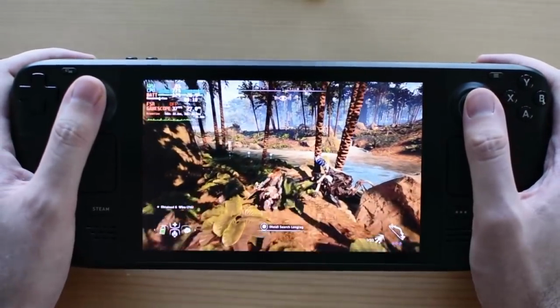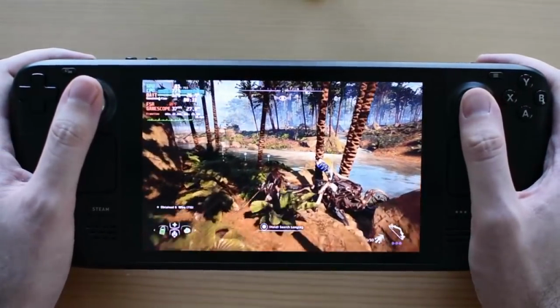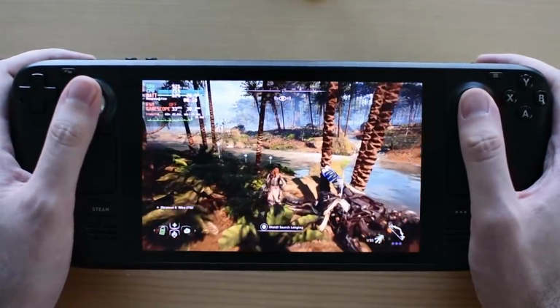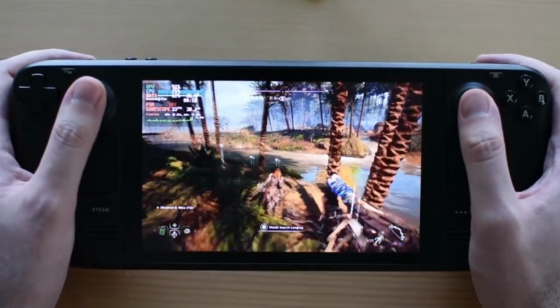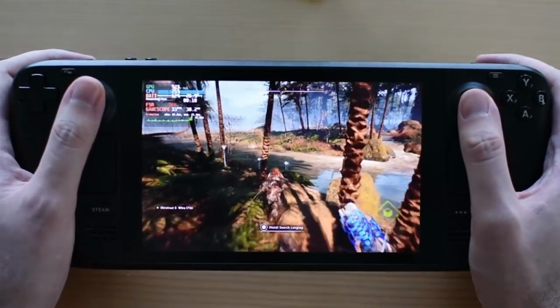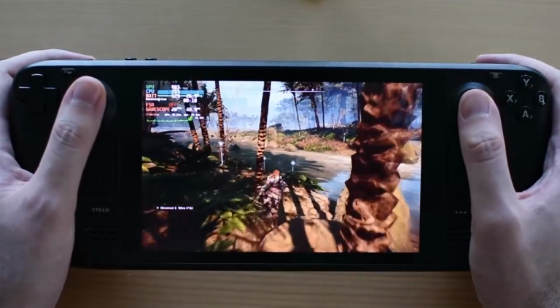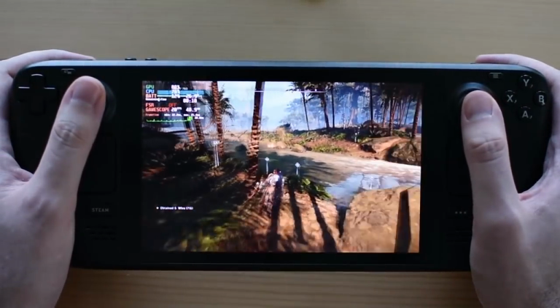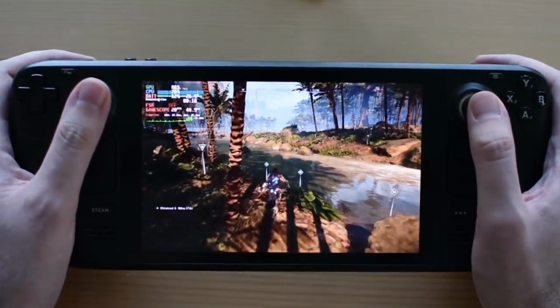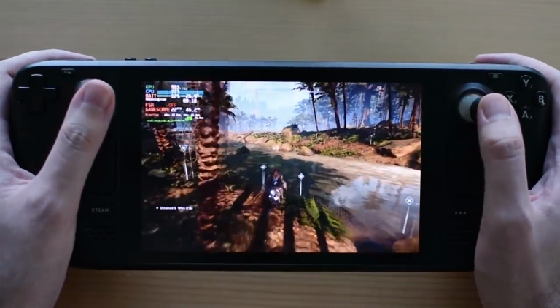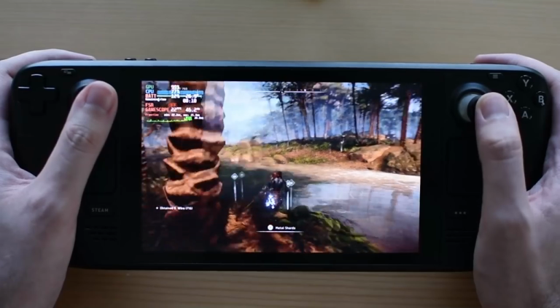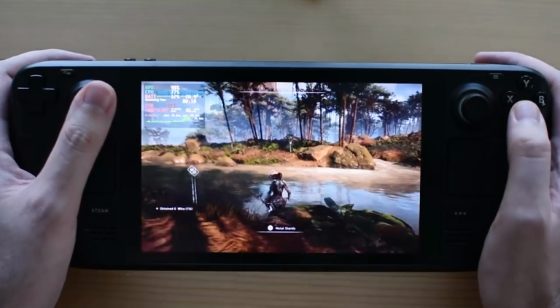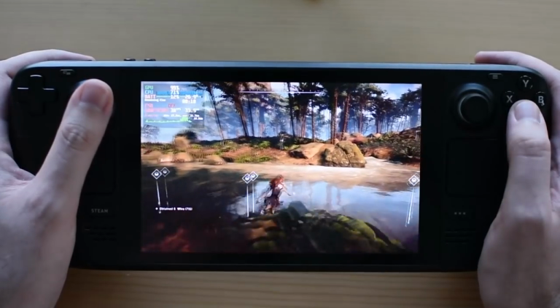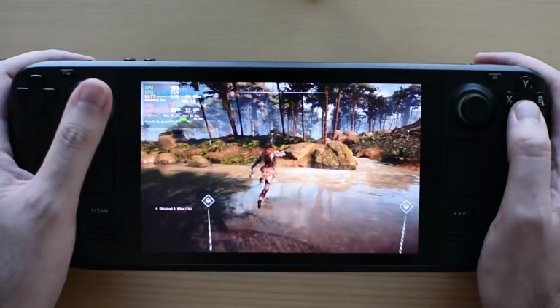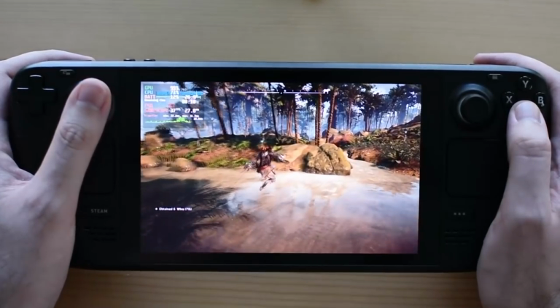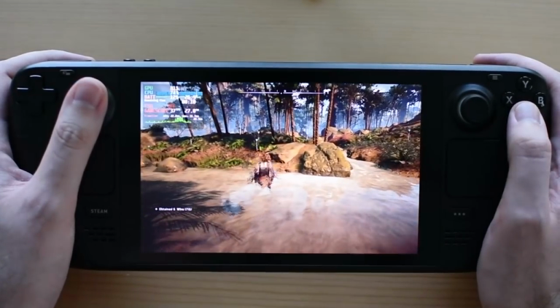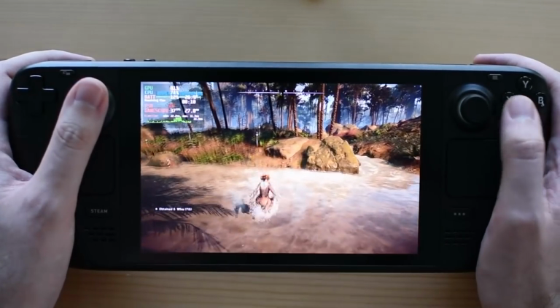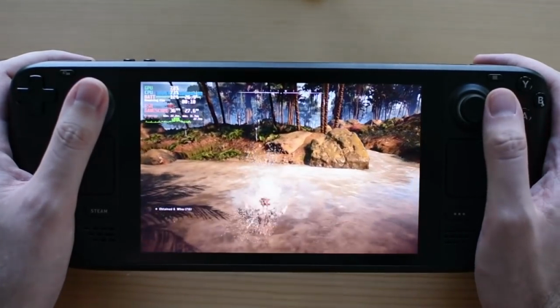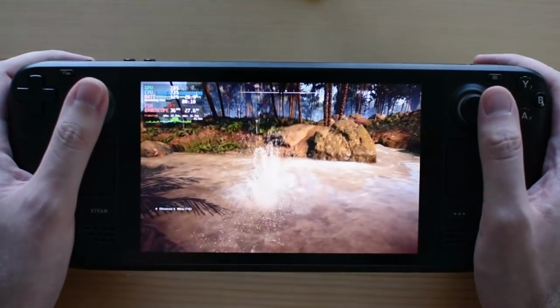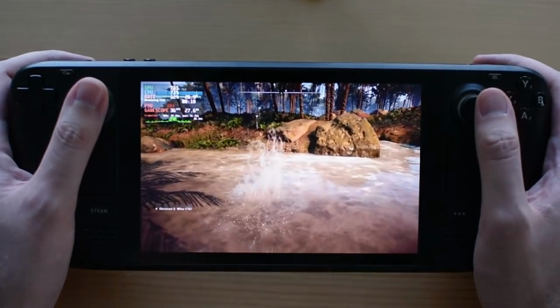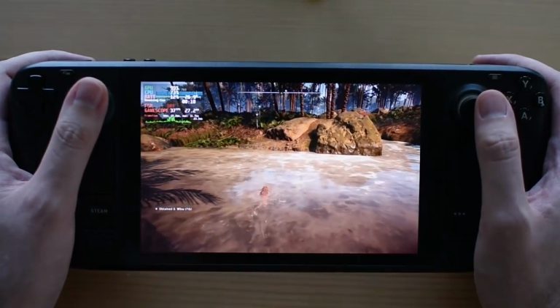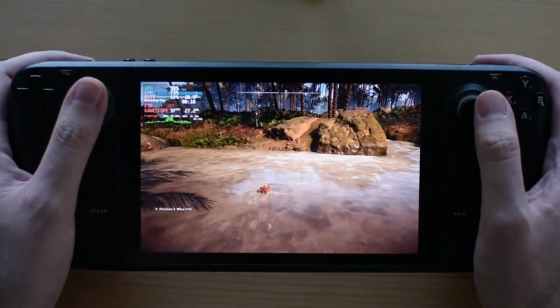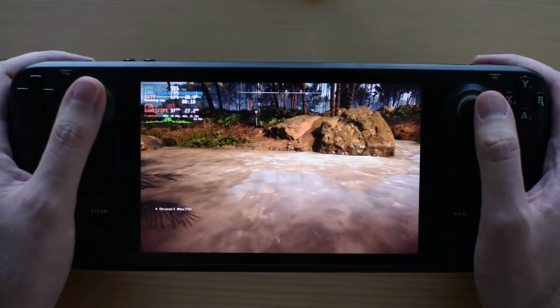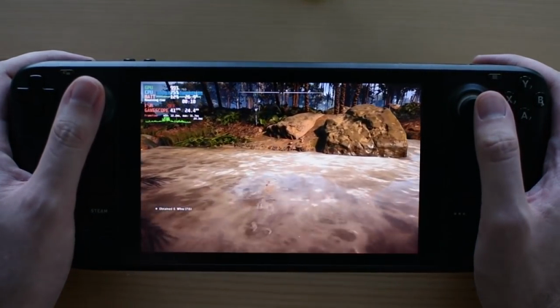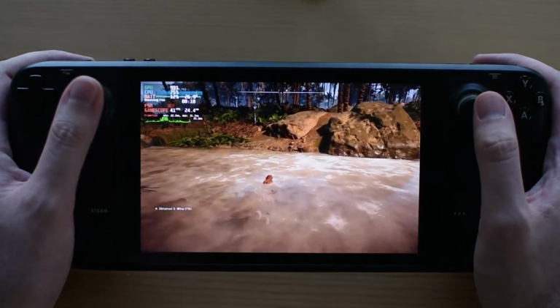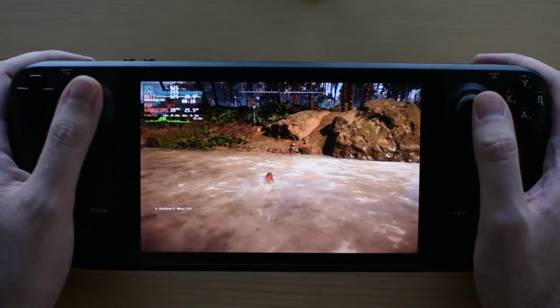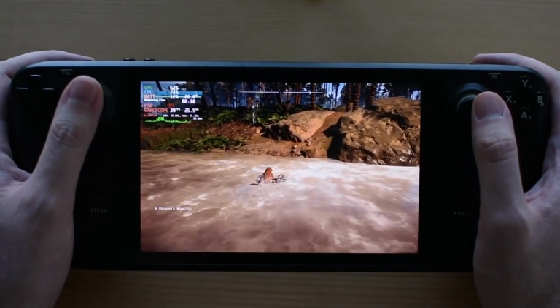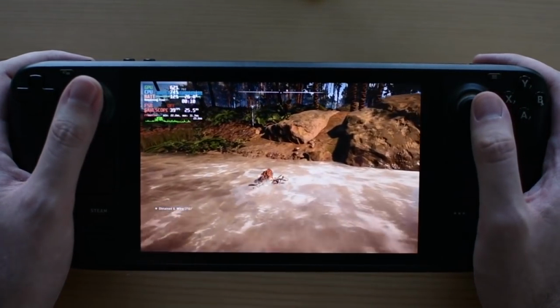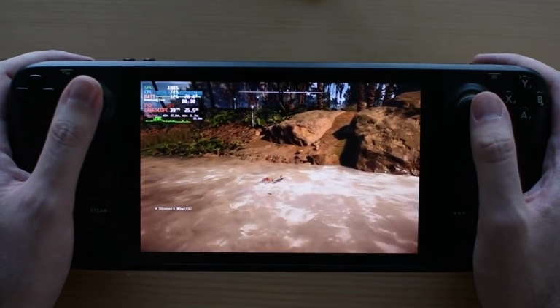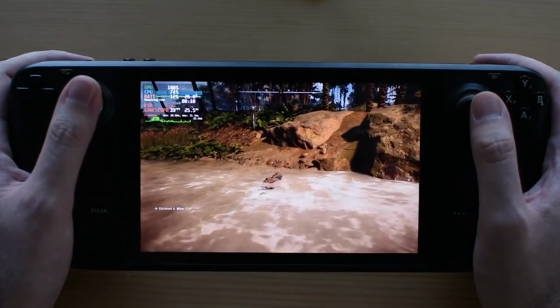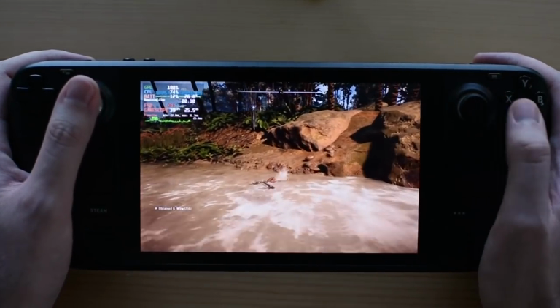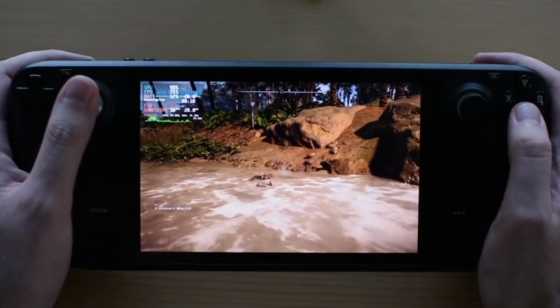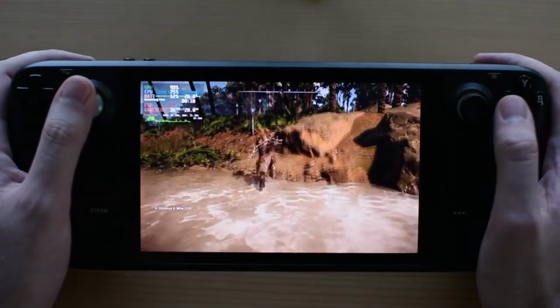It's heavier than the Switch for sure, but absolutely not too heavy to hold in two hands.